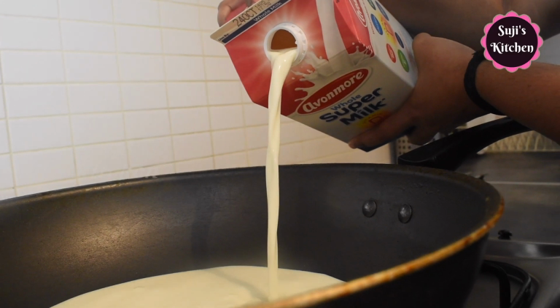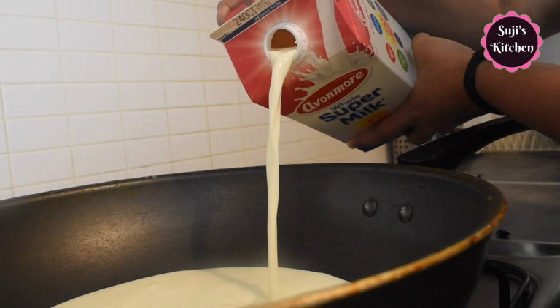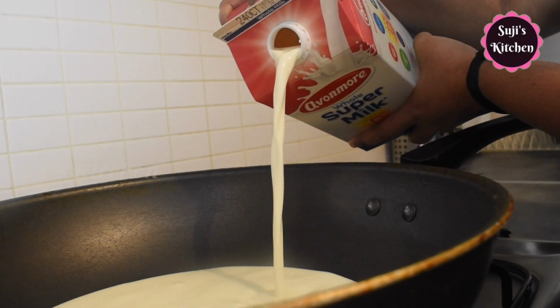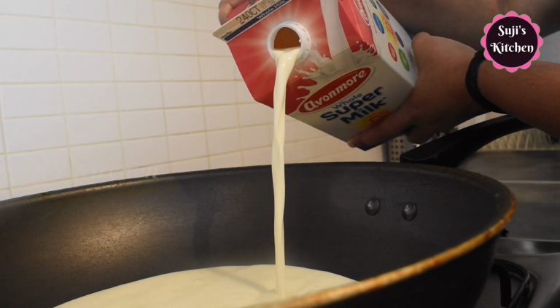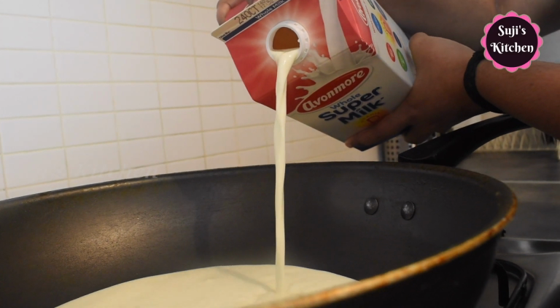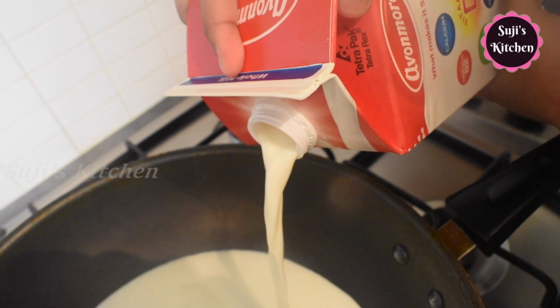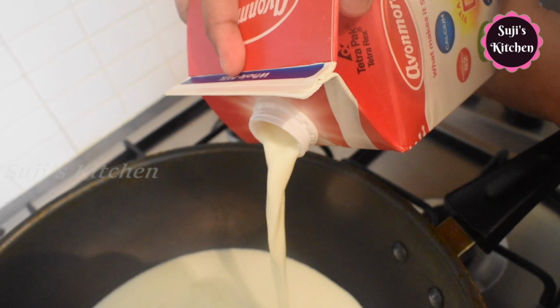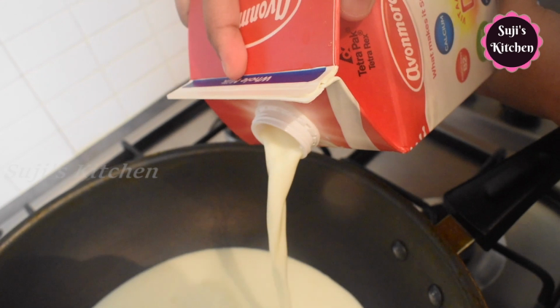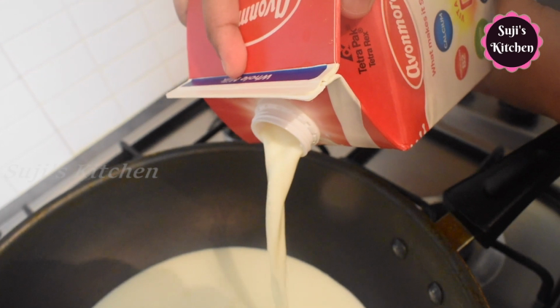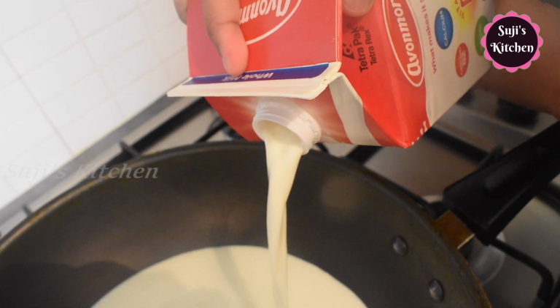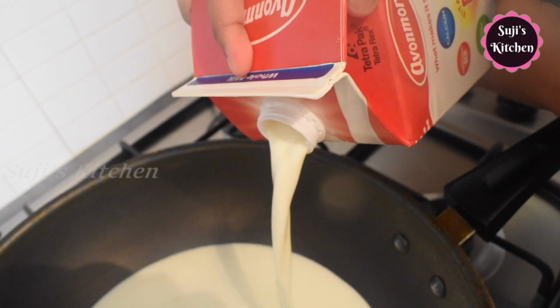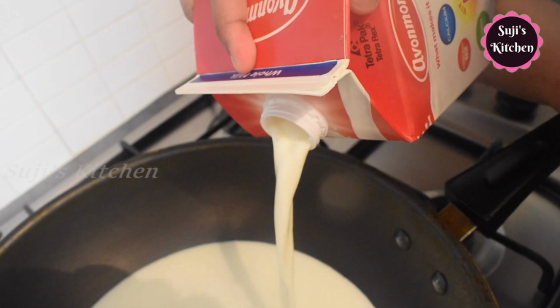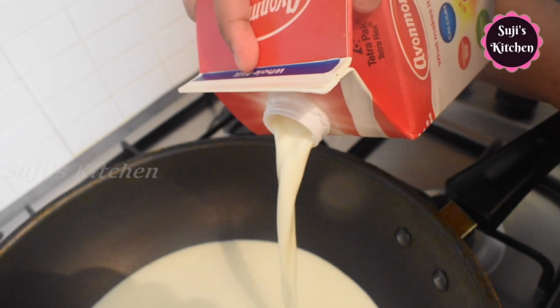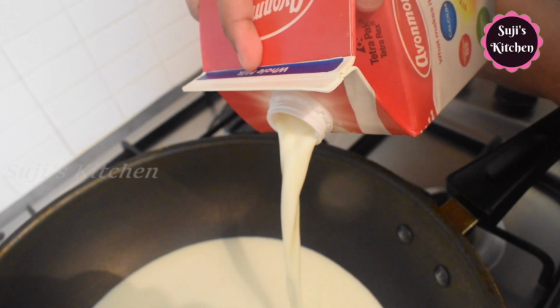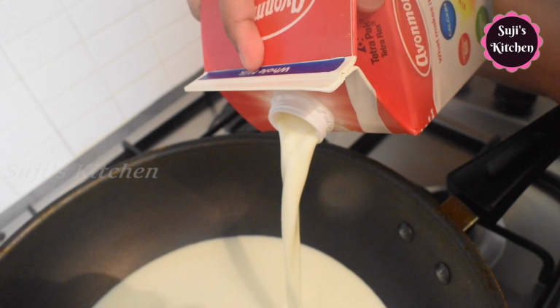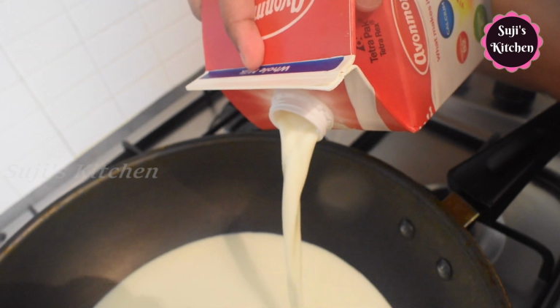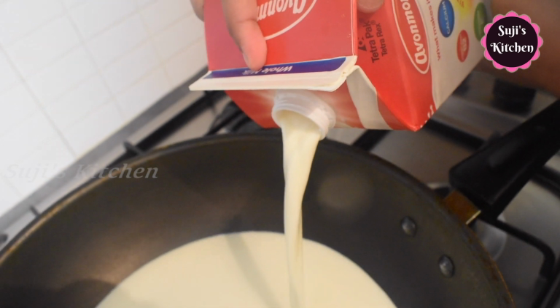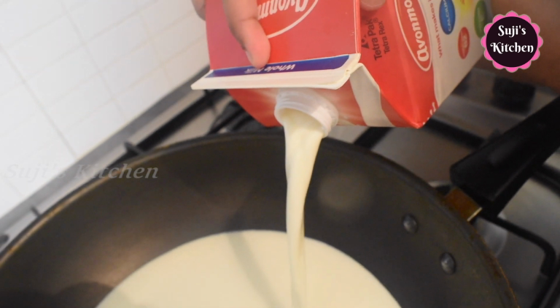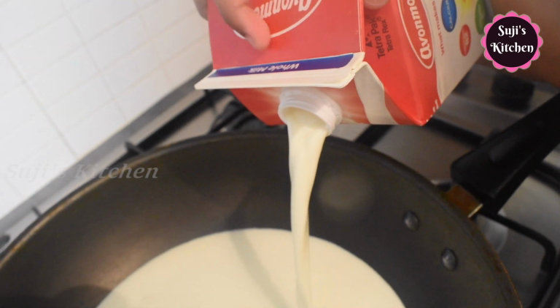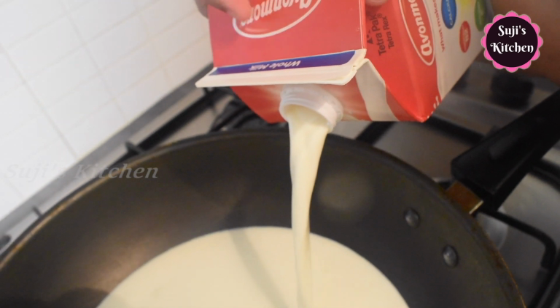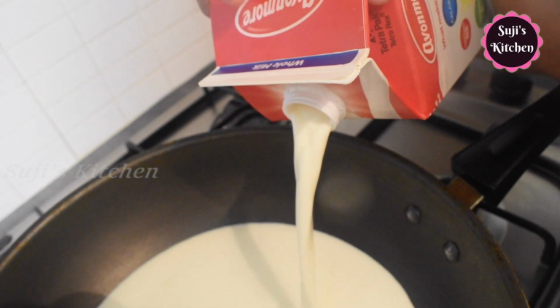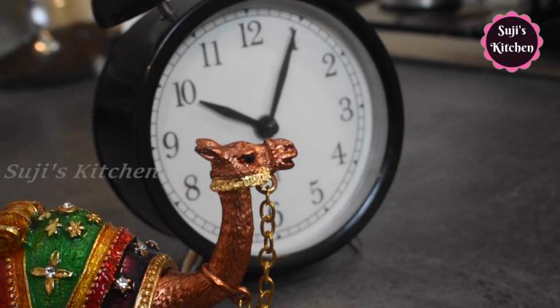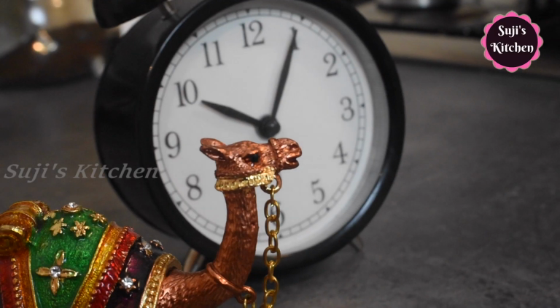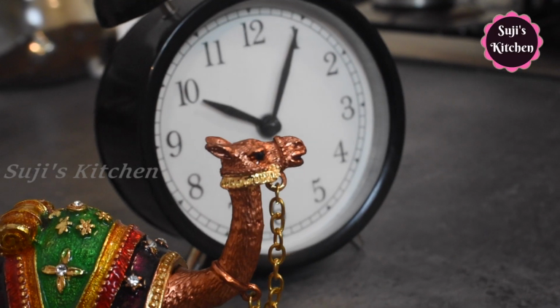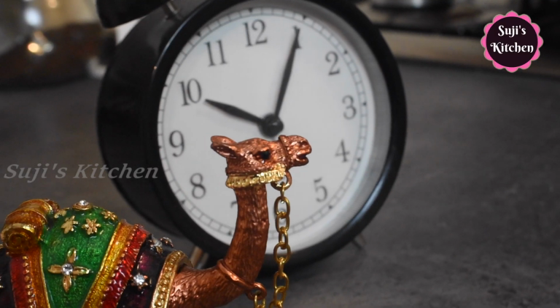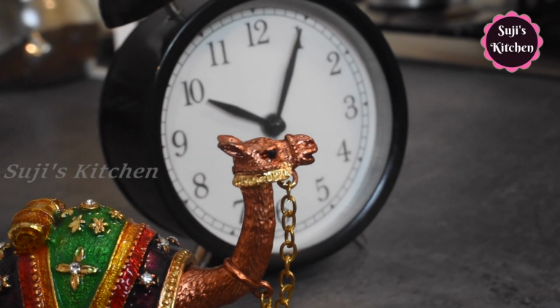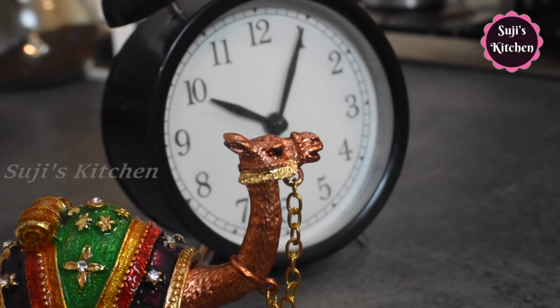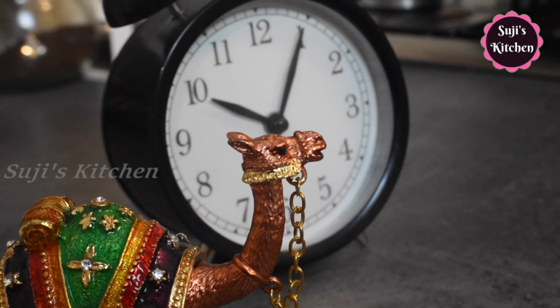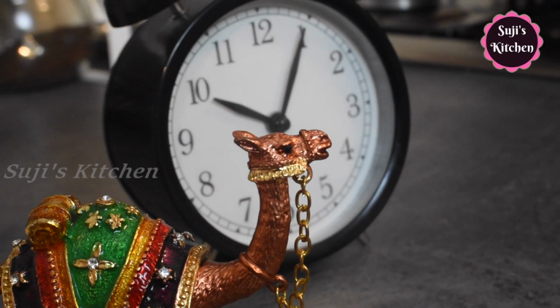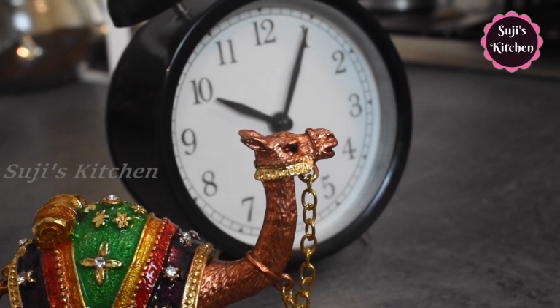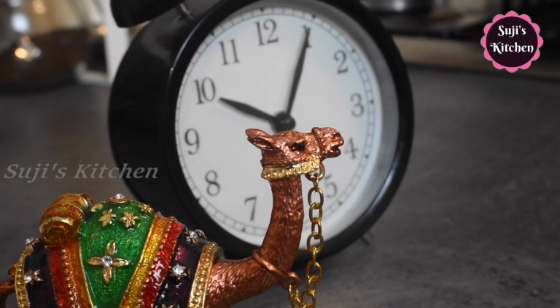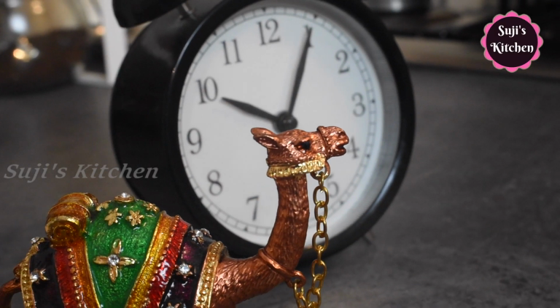That's 1 liter of milk. We calculate the starting time.